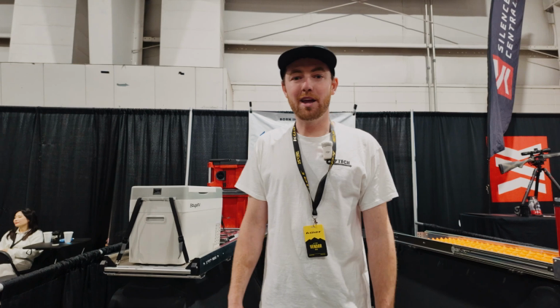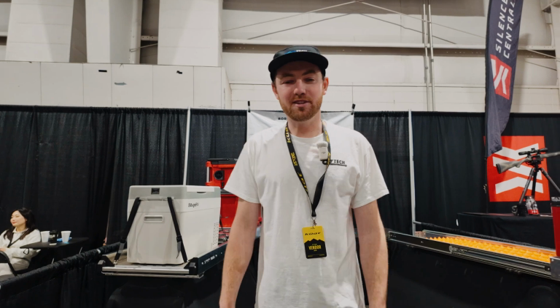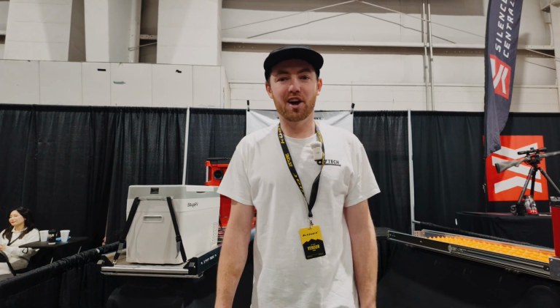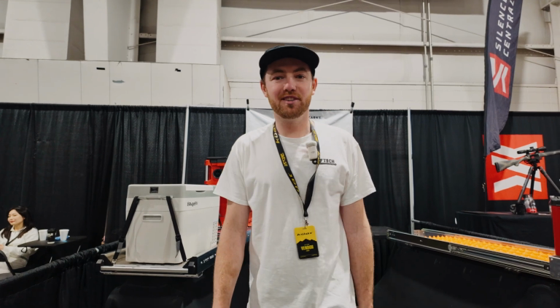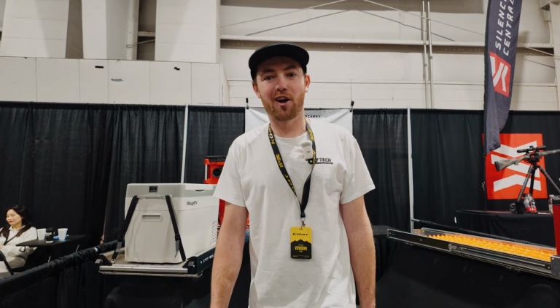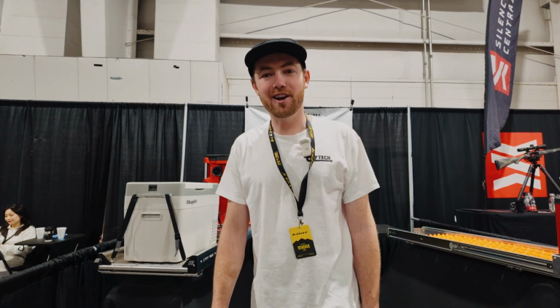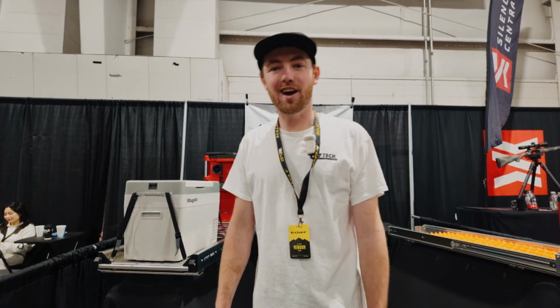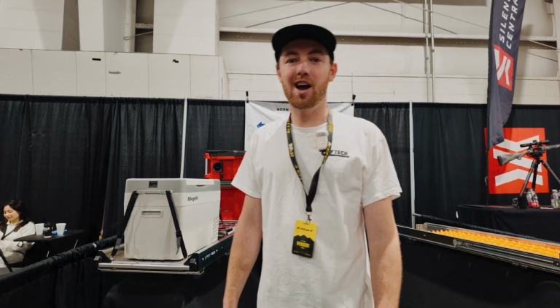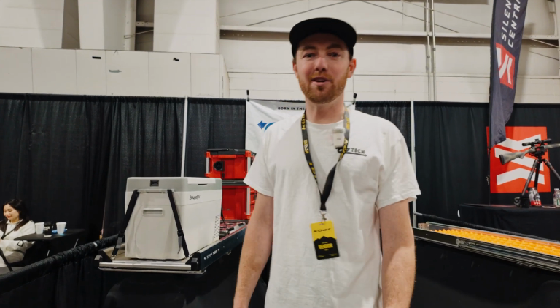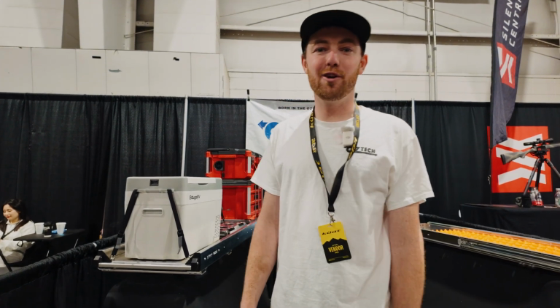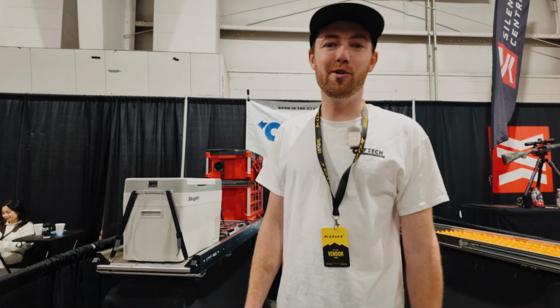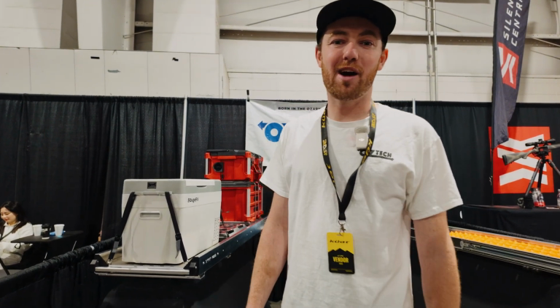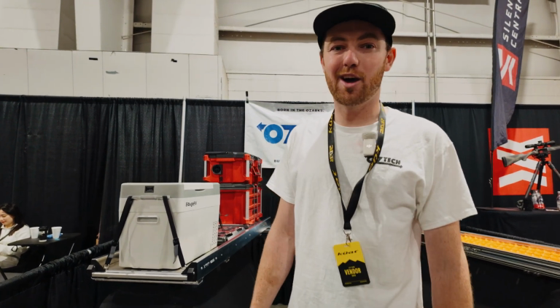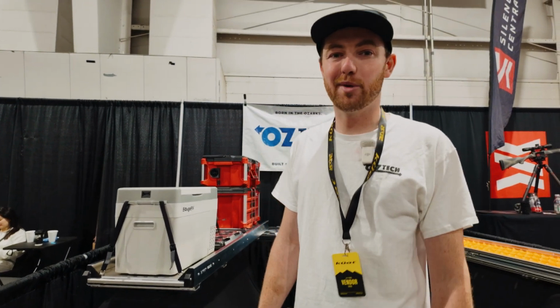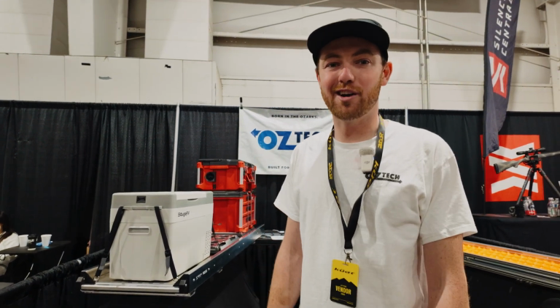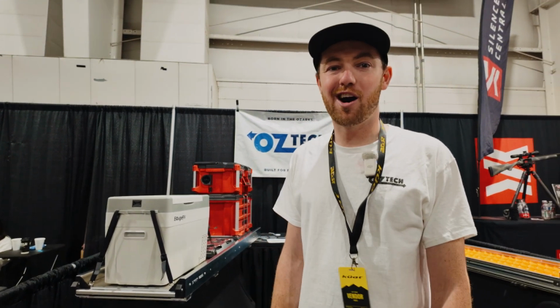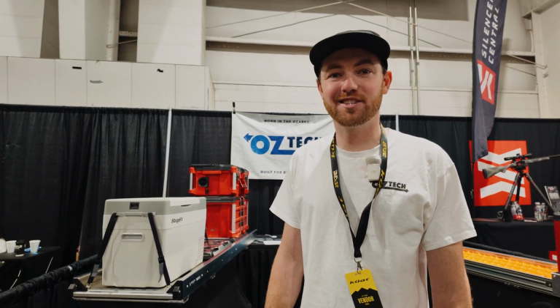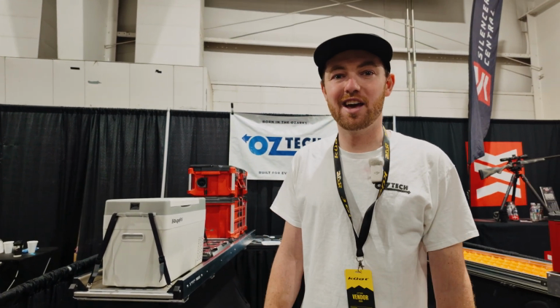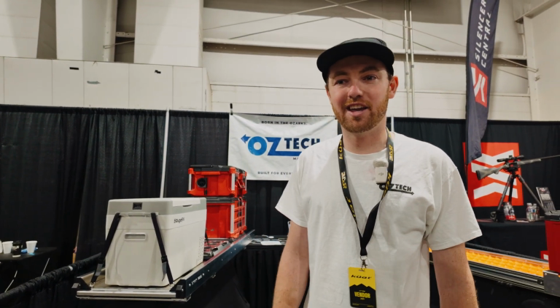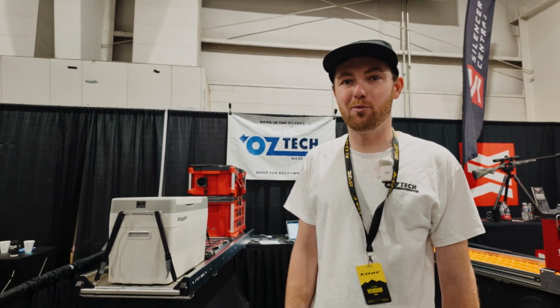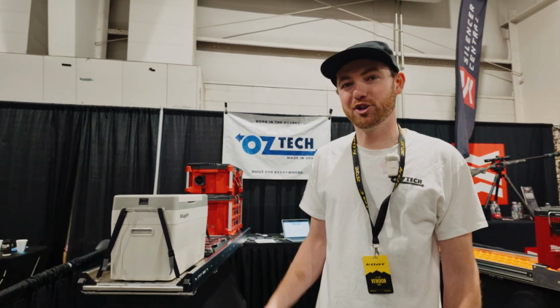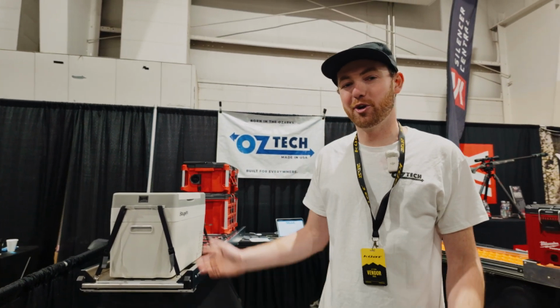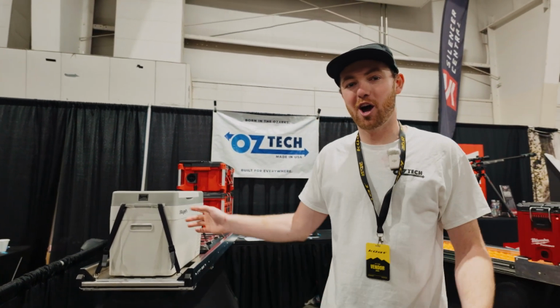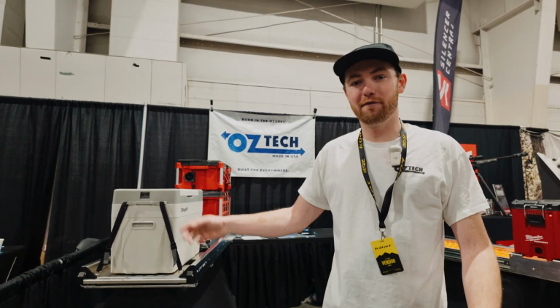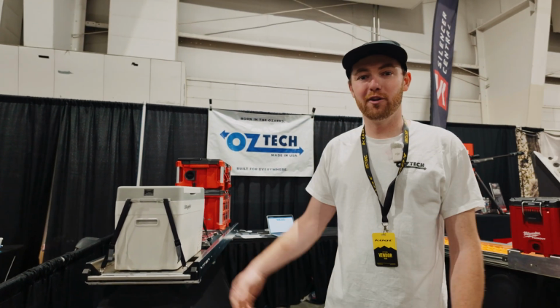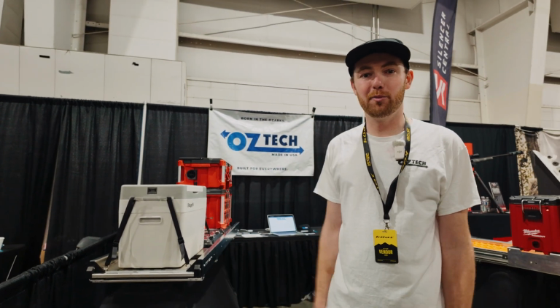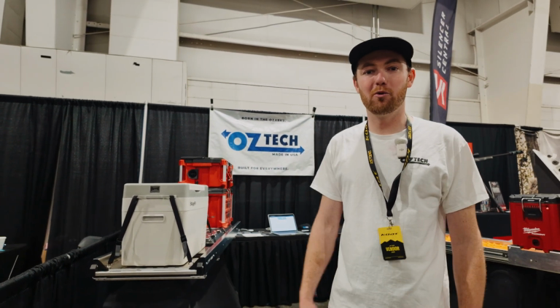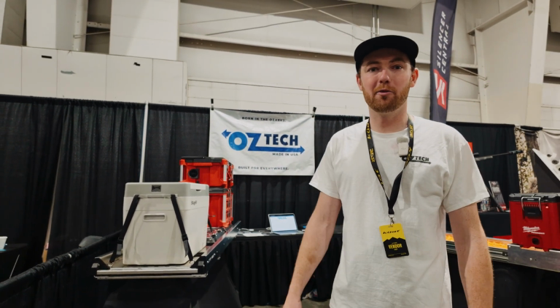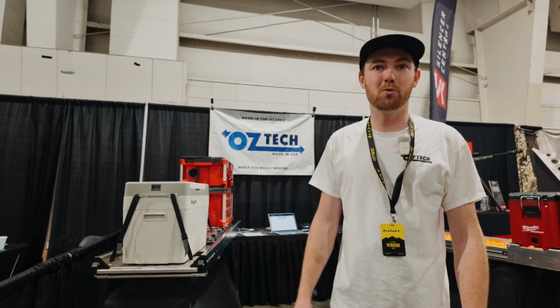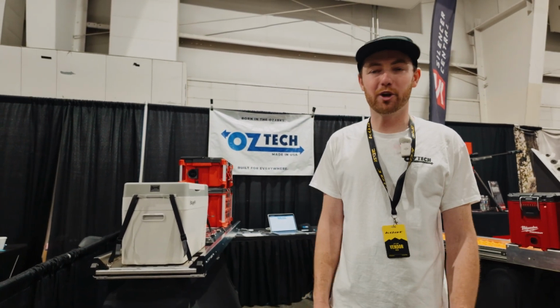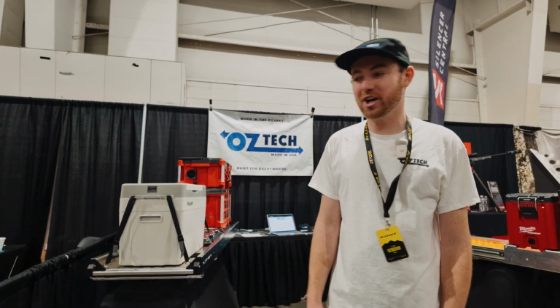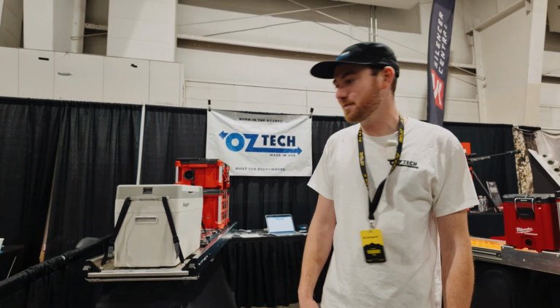My name is Hunt Nassari. I'm here with my company Oztek and we're showing off a little bit of what we've been working on.